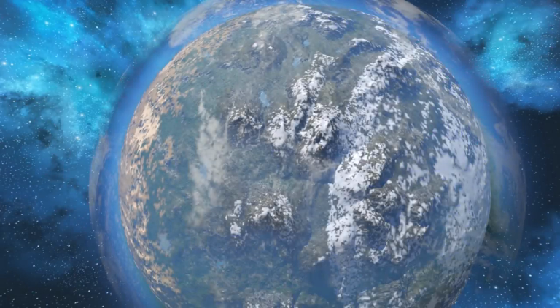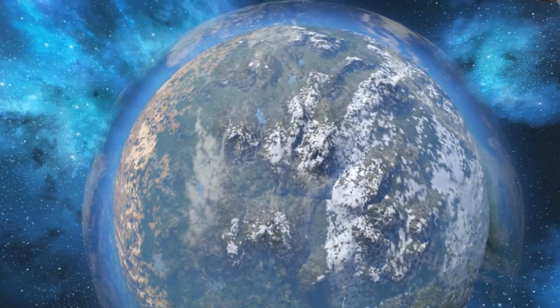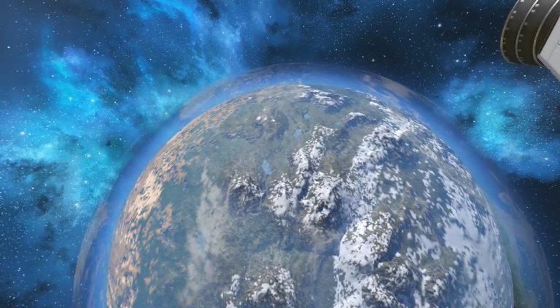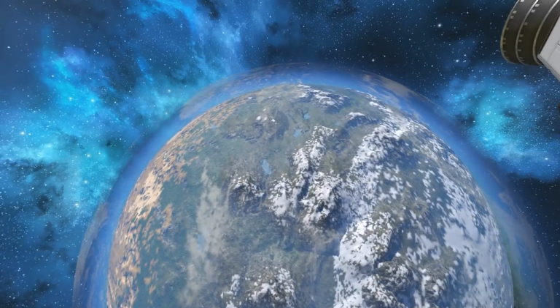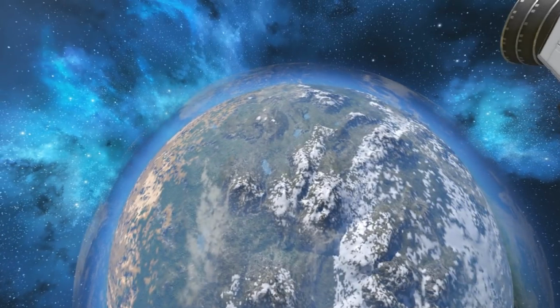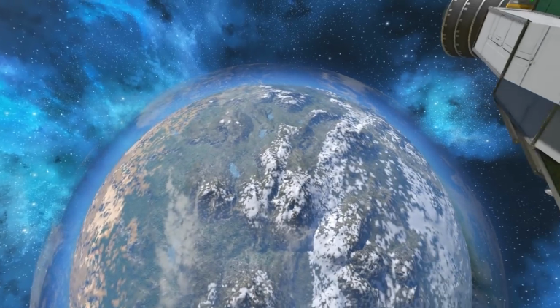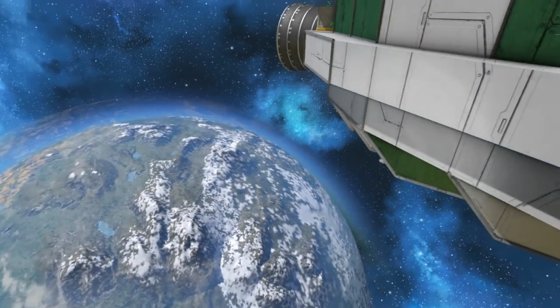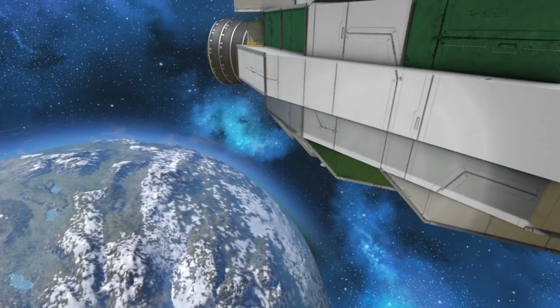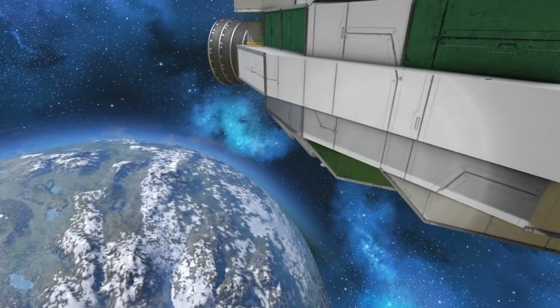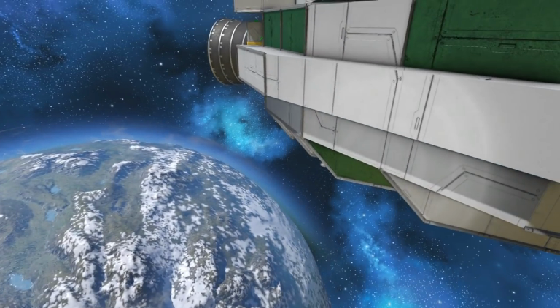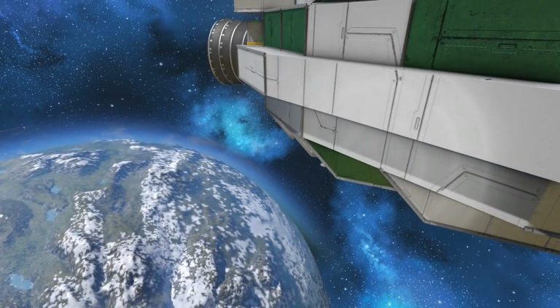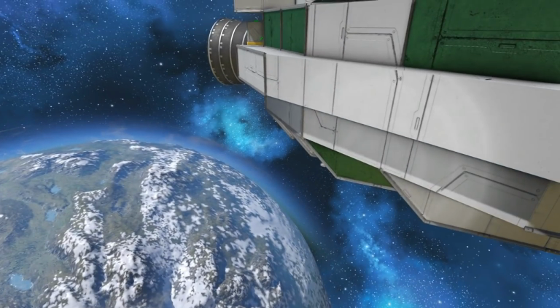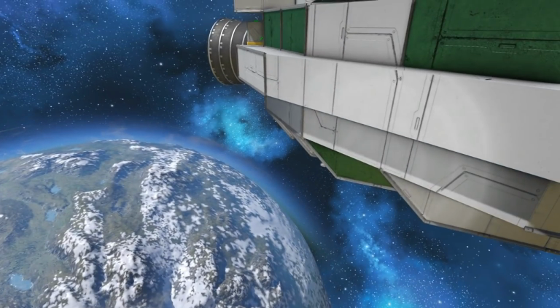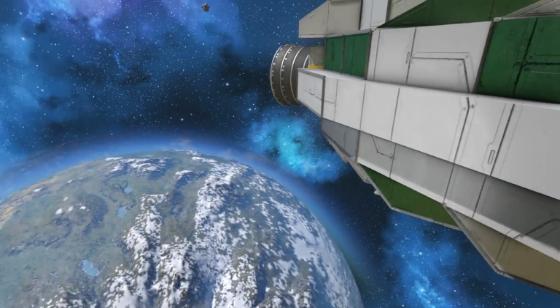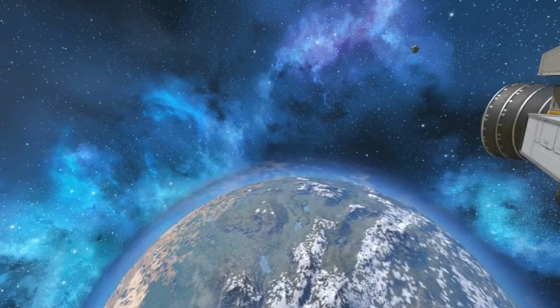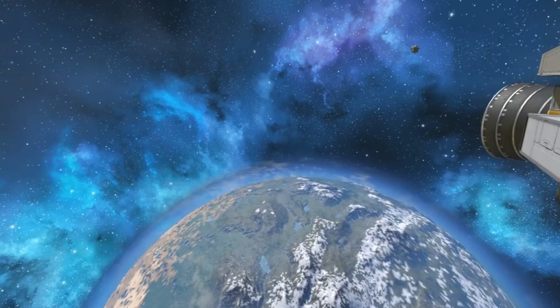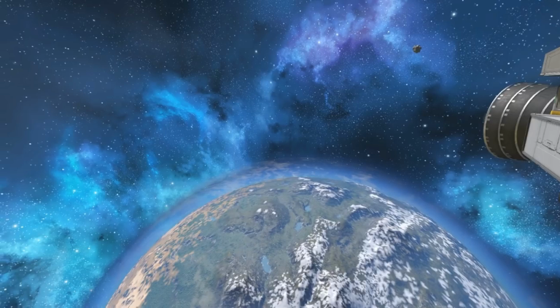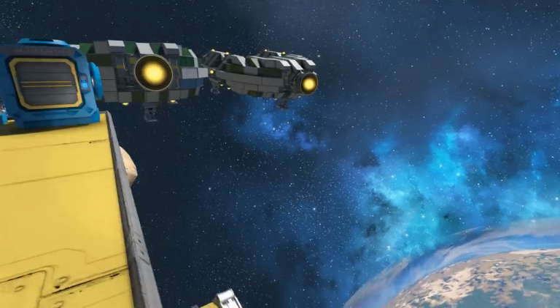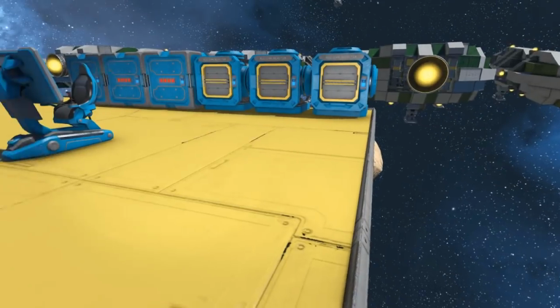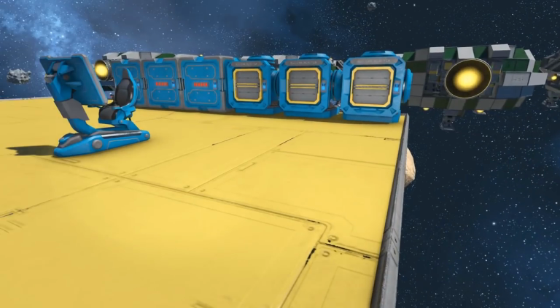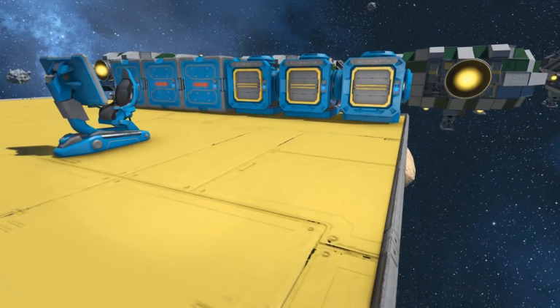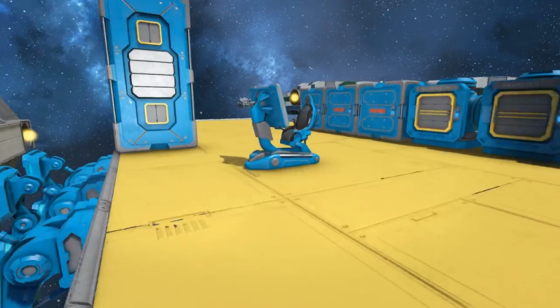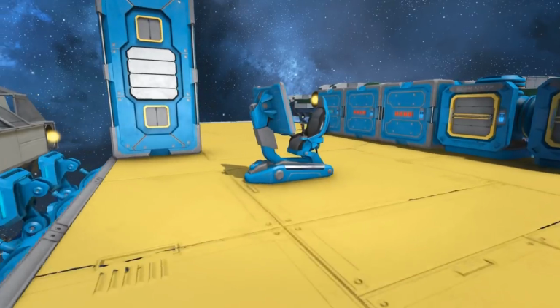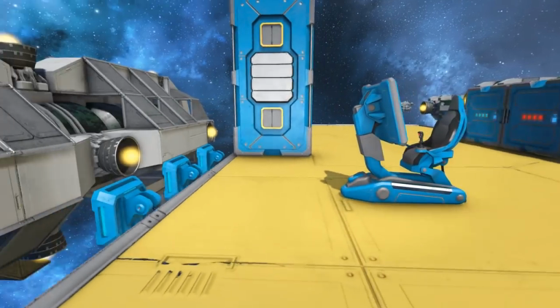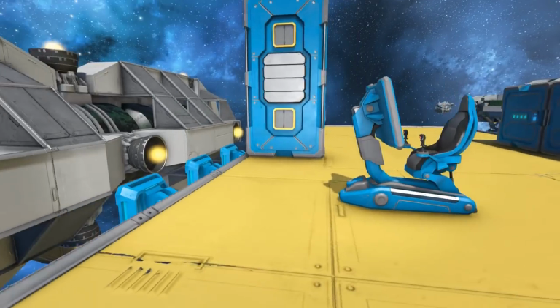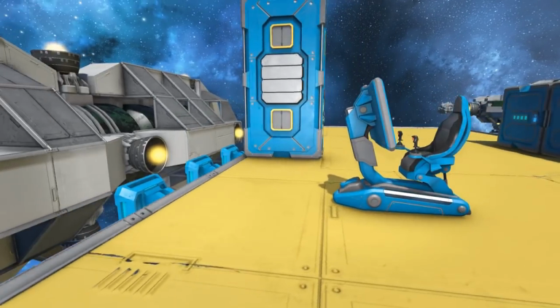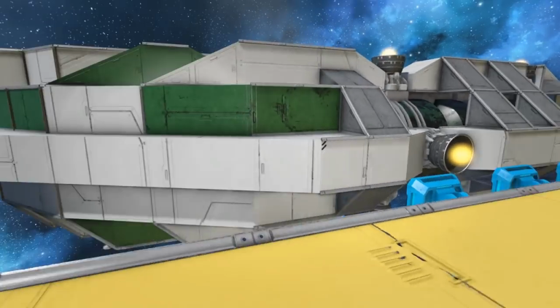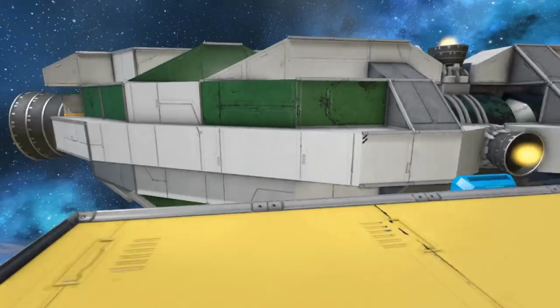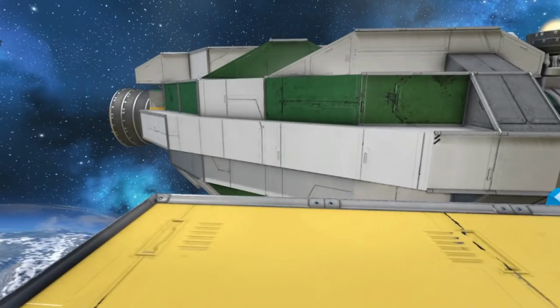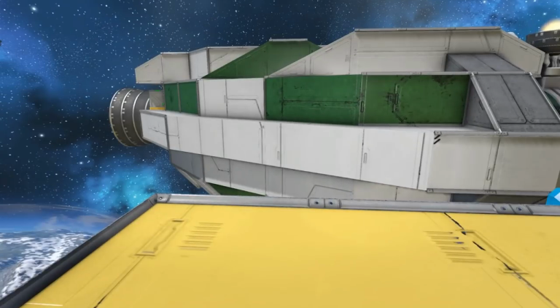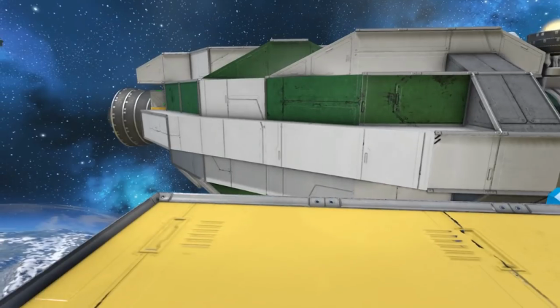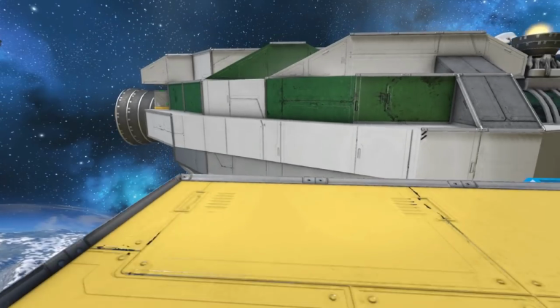G'day and welcome to another Space Engineers tutorial. This time we're up in space because we're going to take a look at jump drives.